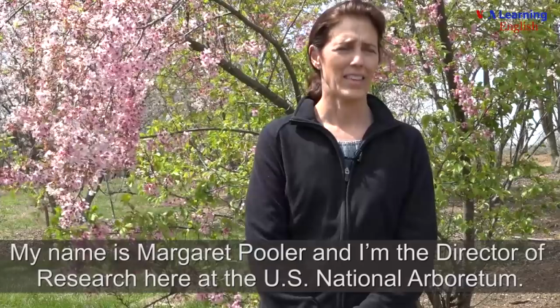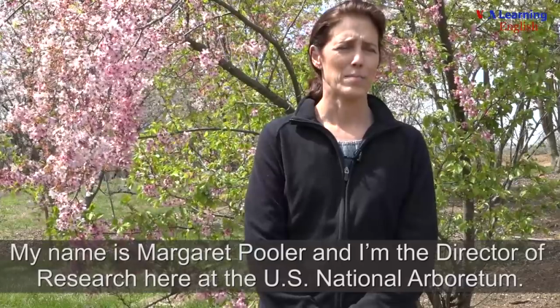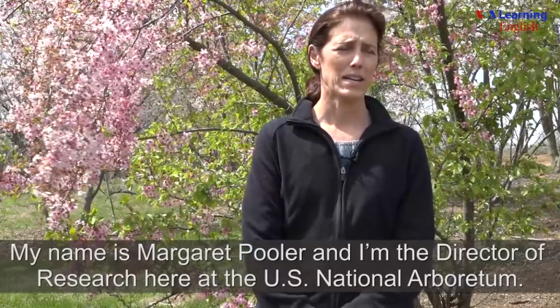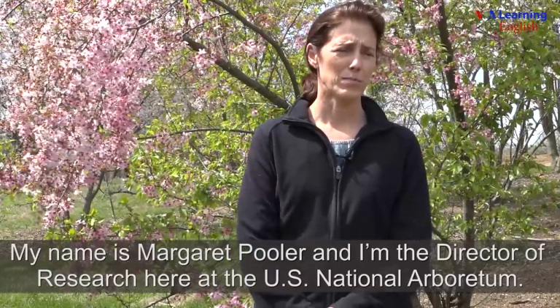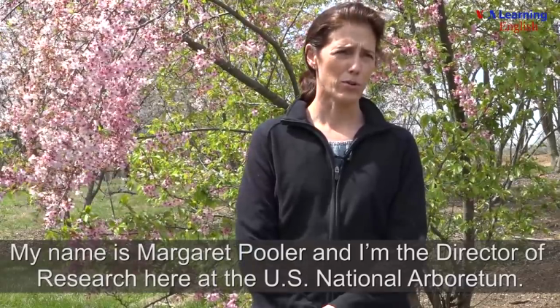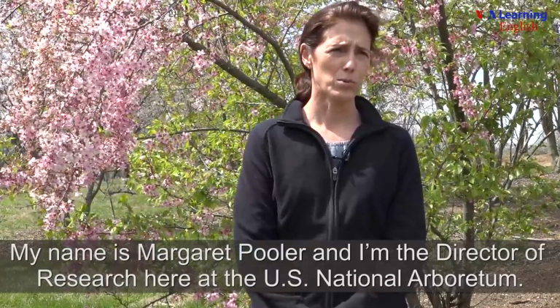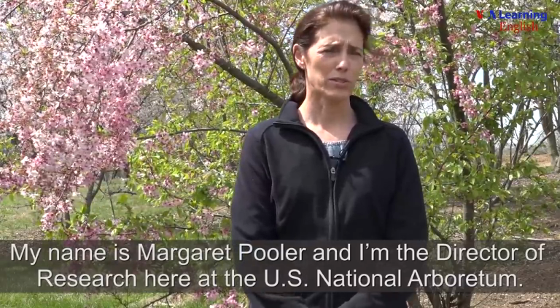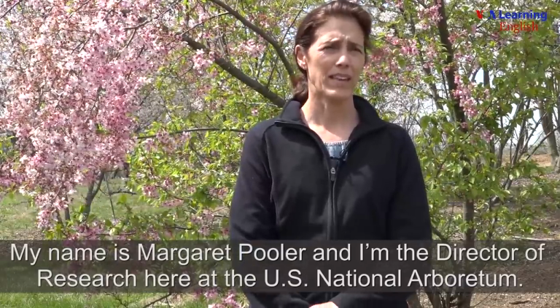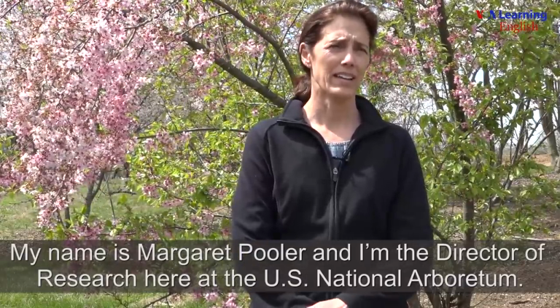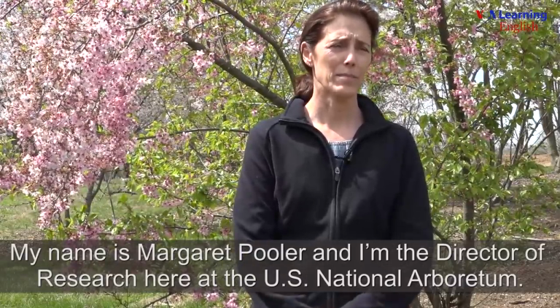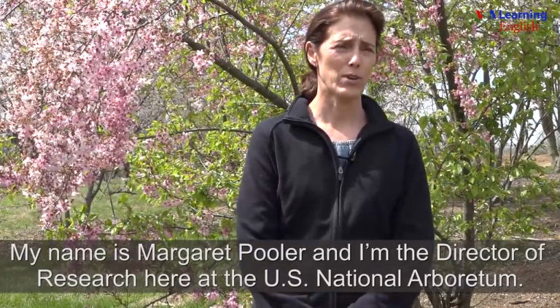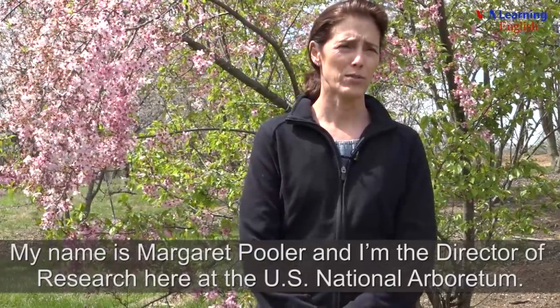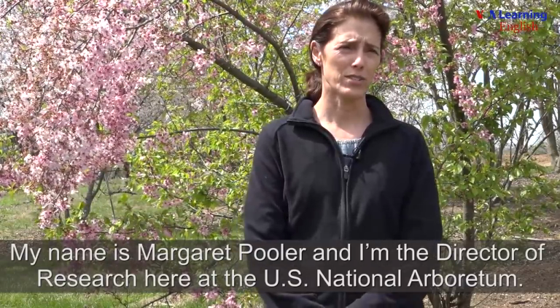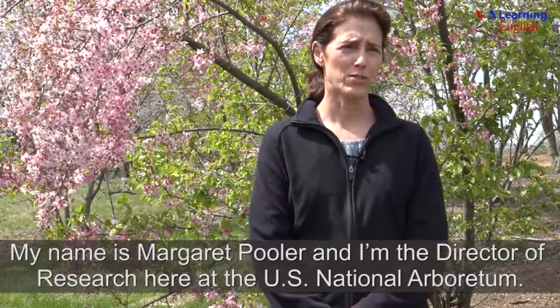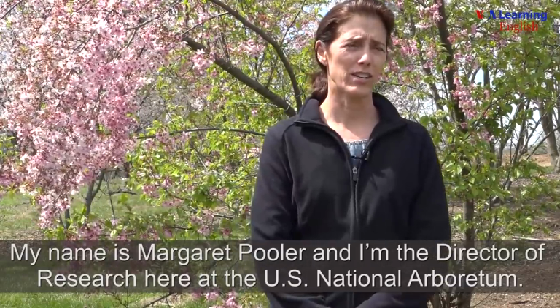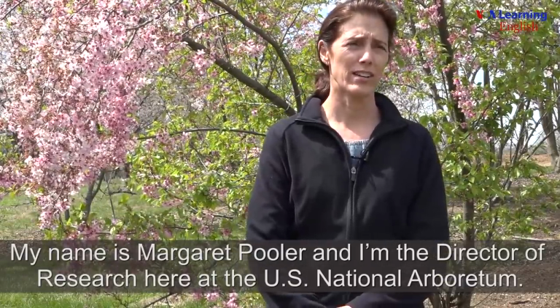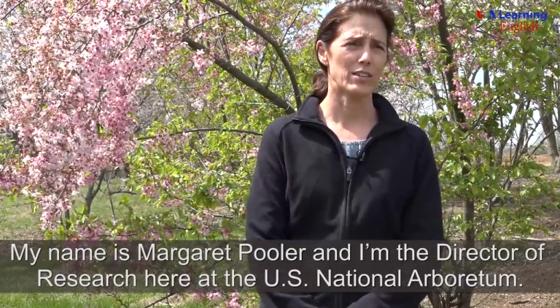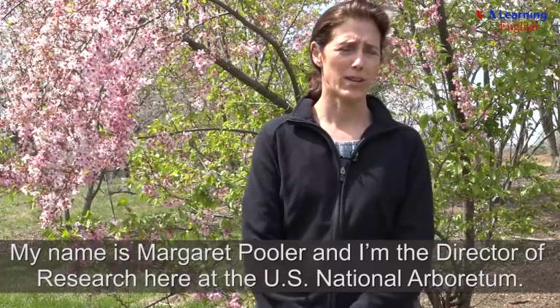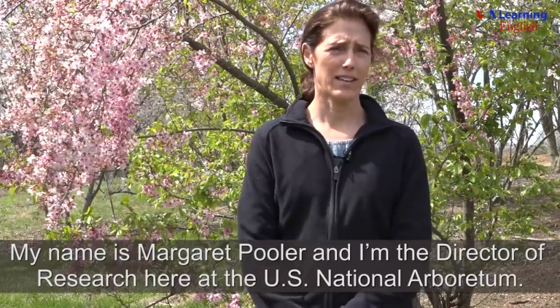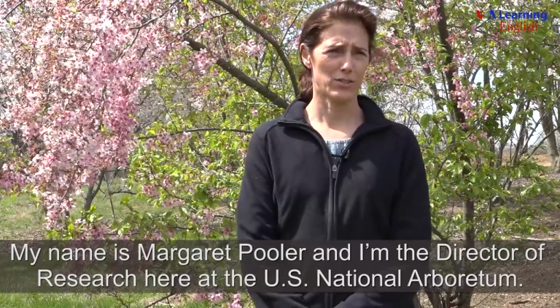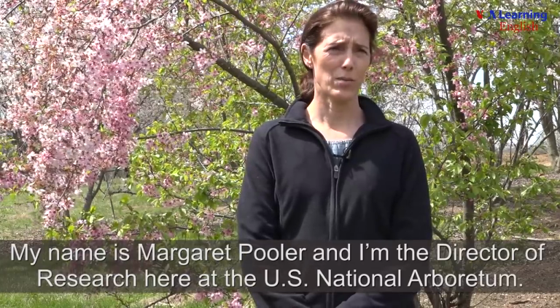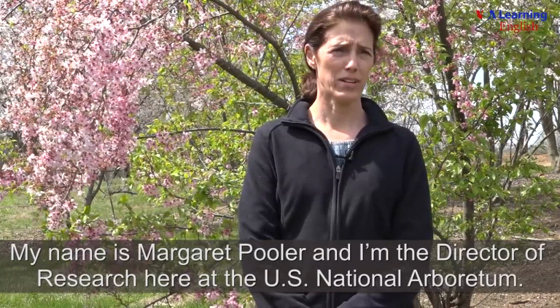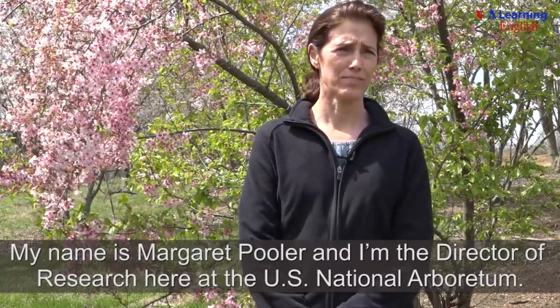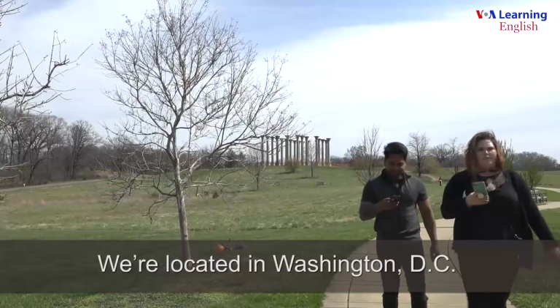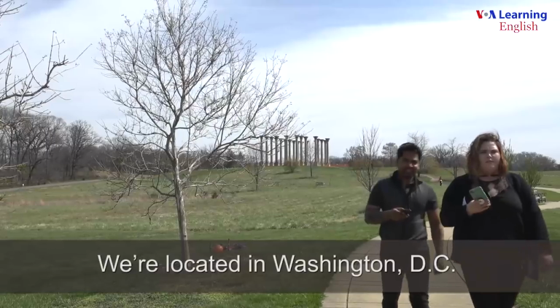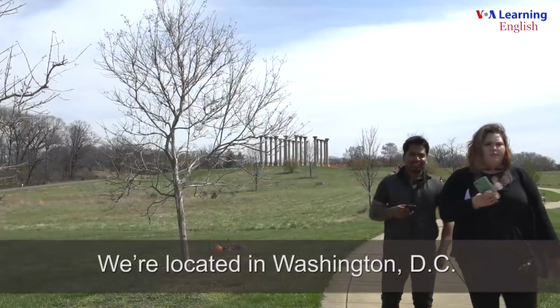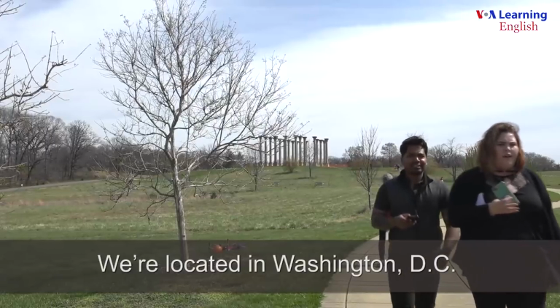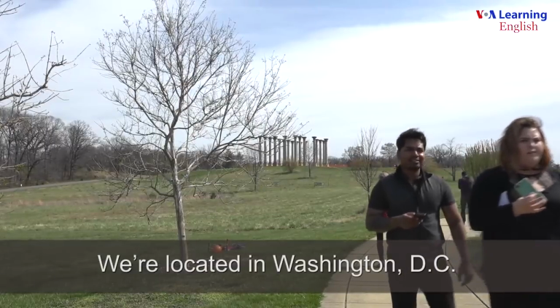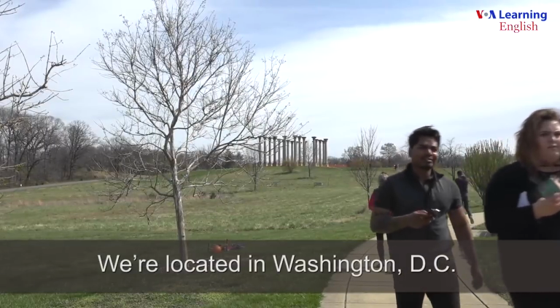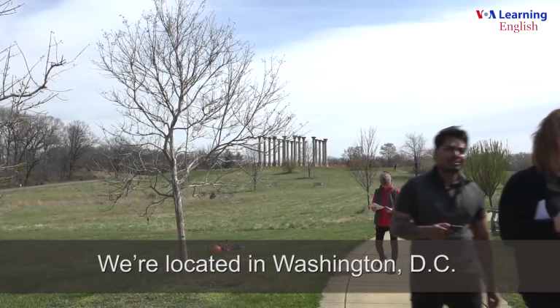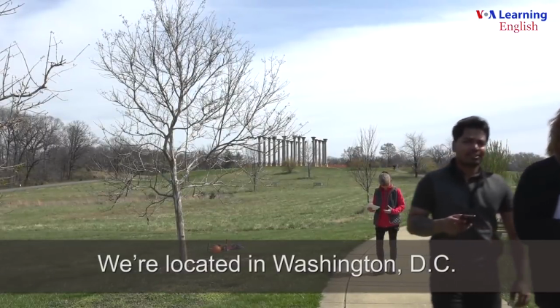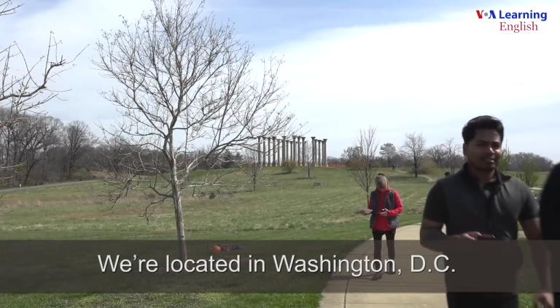My name is Margaret Pooler and I'm the Director of Research here at the U.S. National Arboretum. We're located in Washington, D.C.